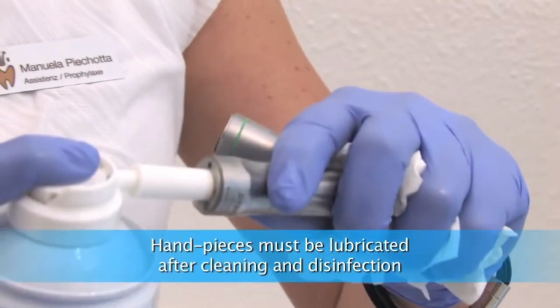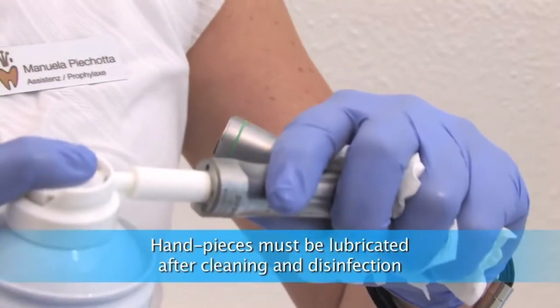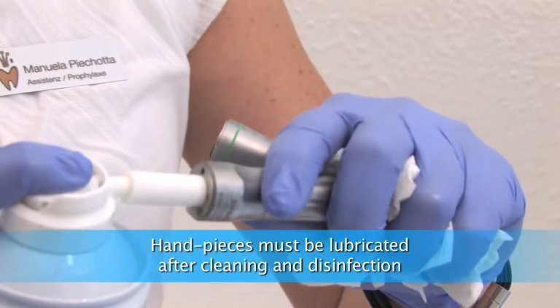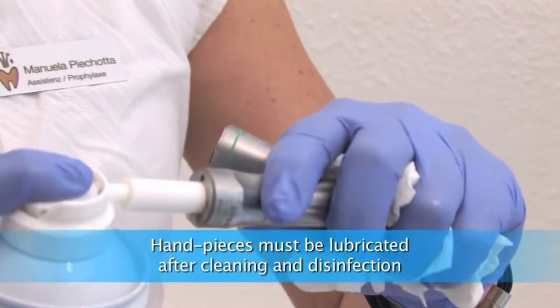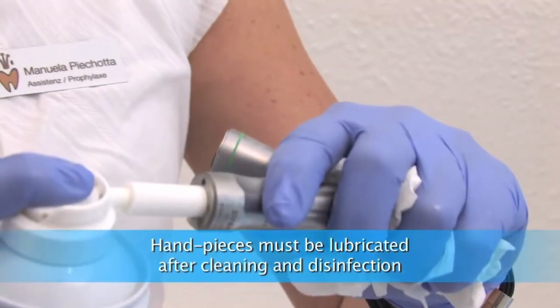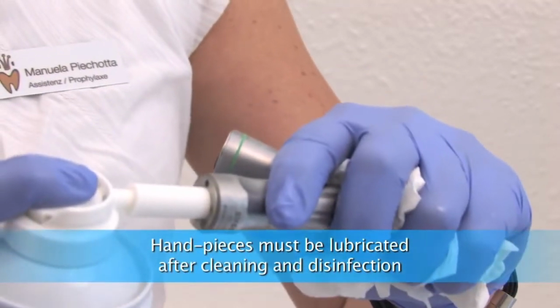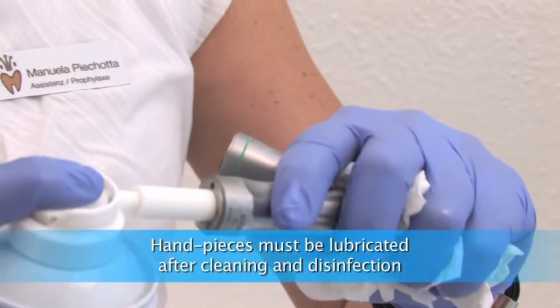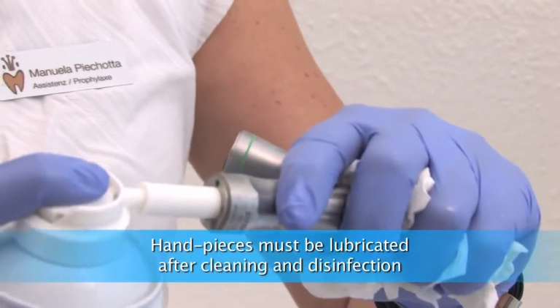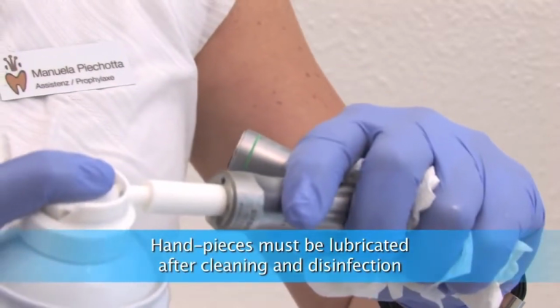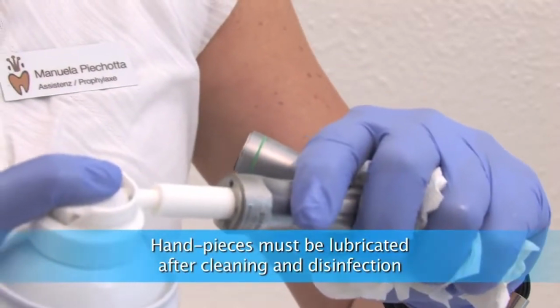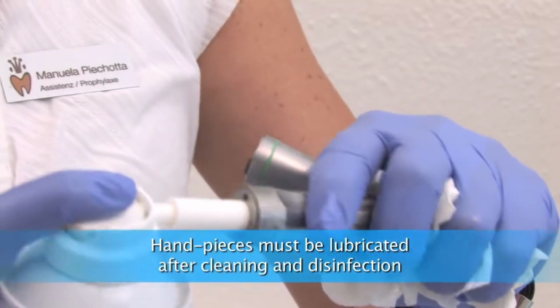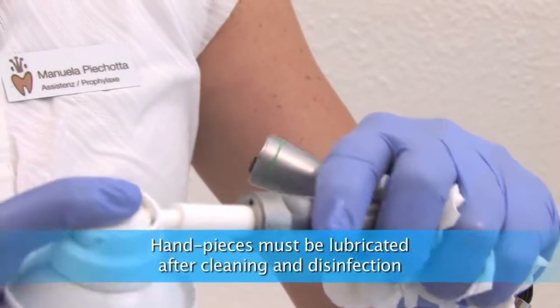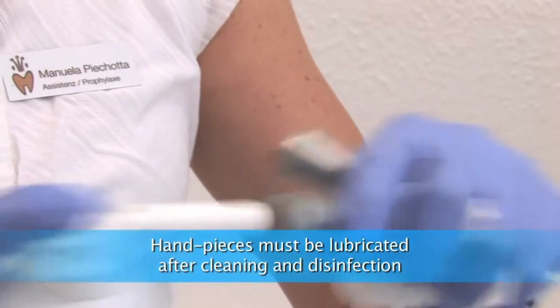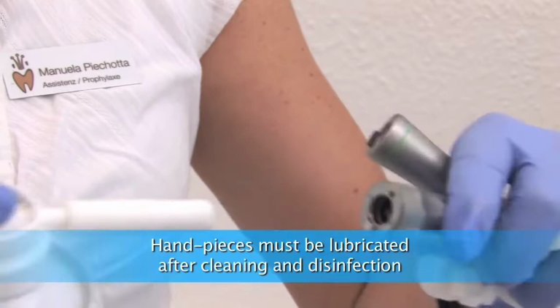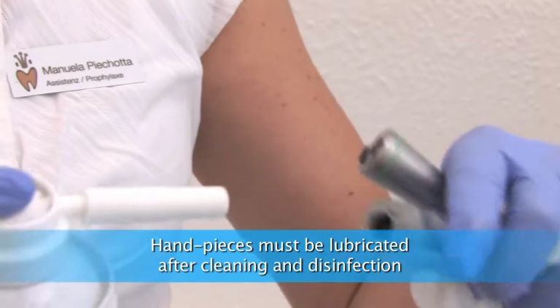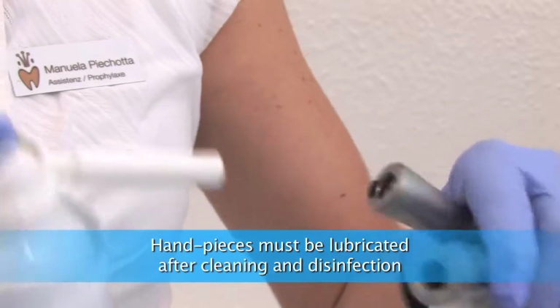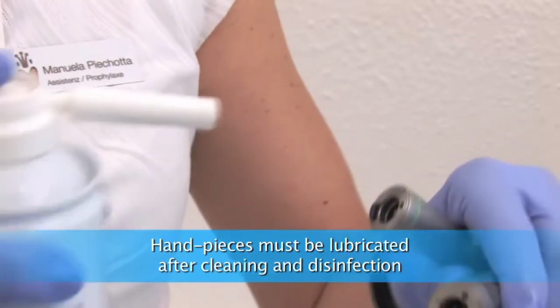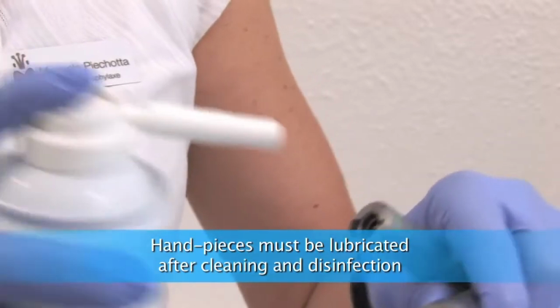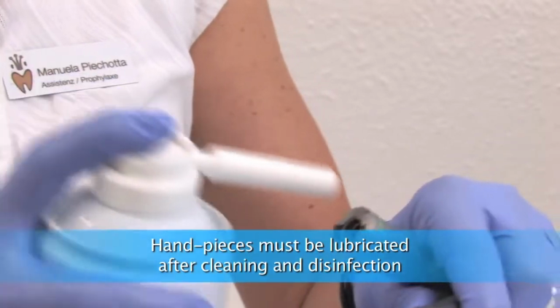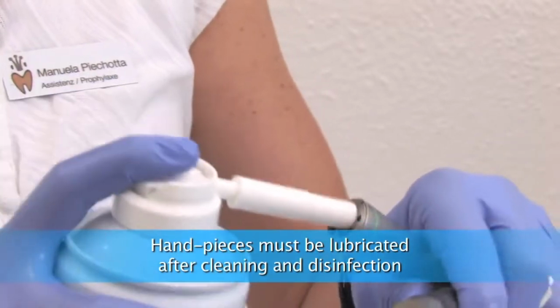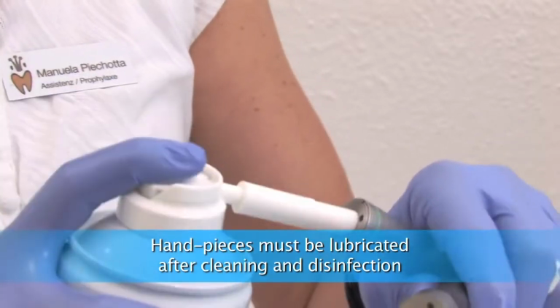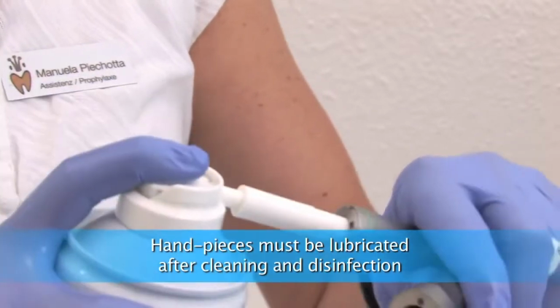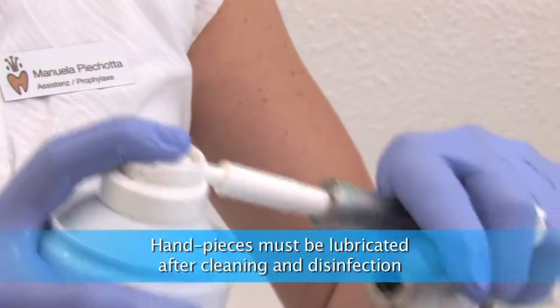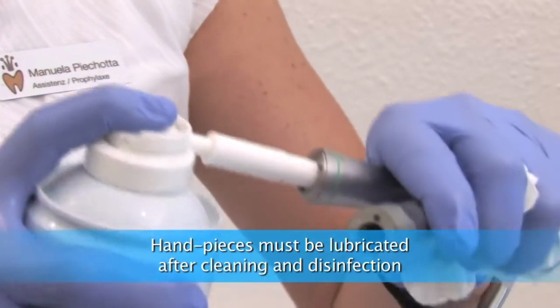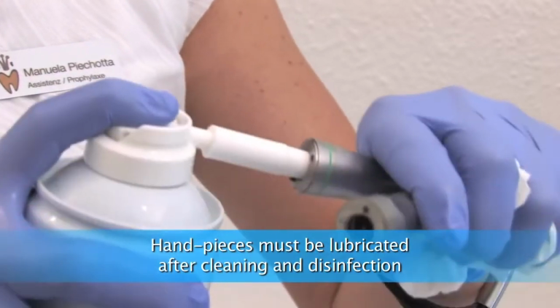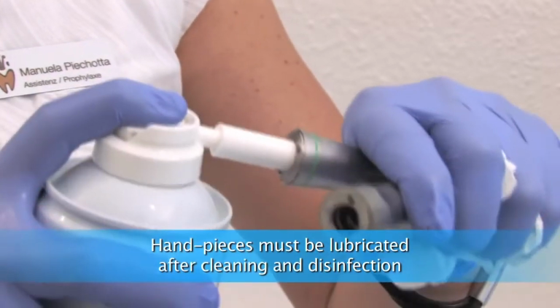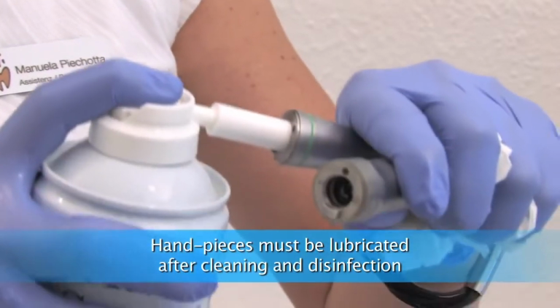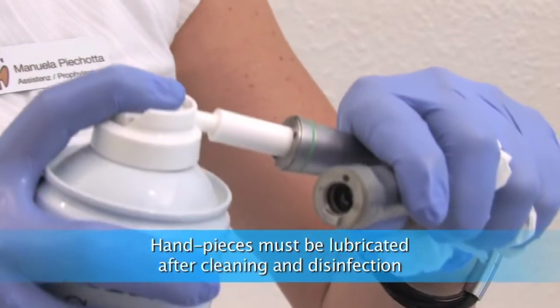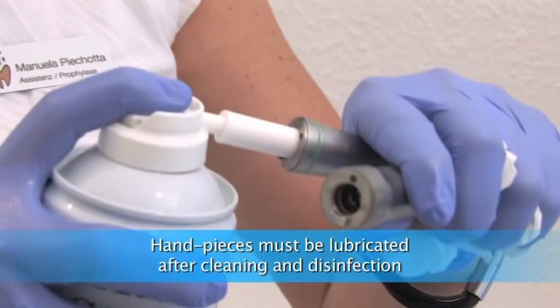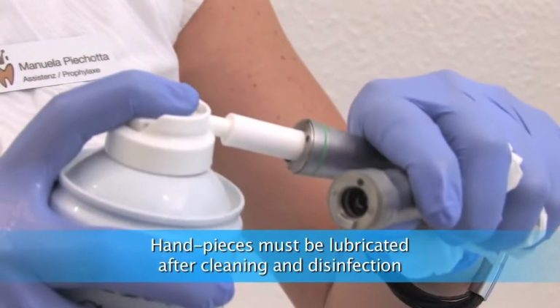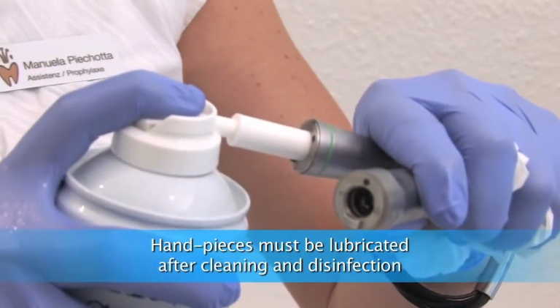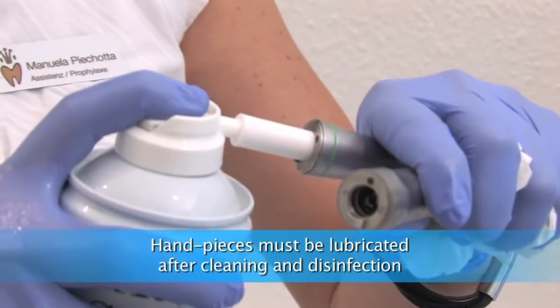Hand pieces must be lubricated after the cleaning and disinfection process.